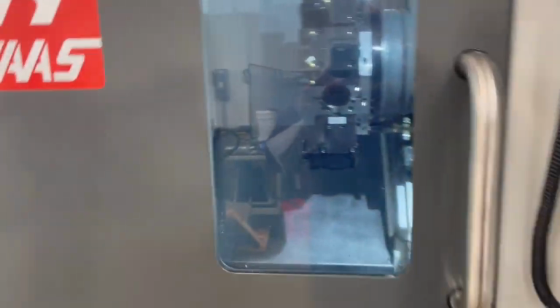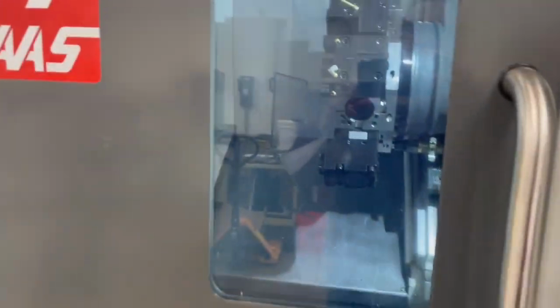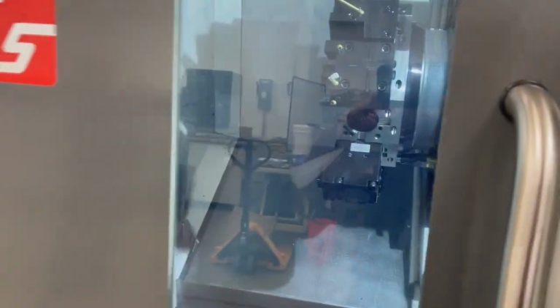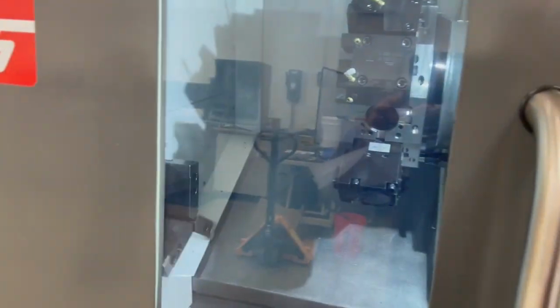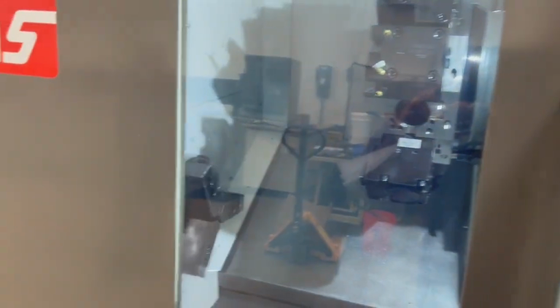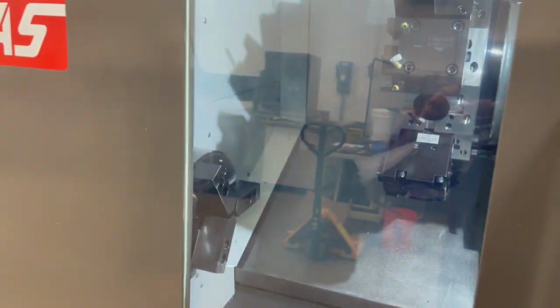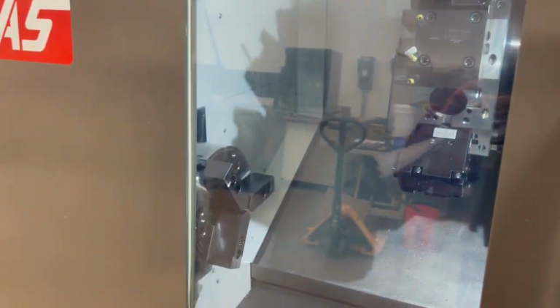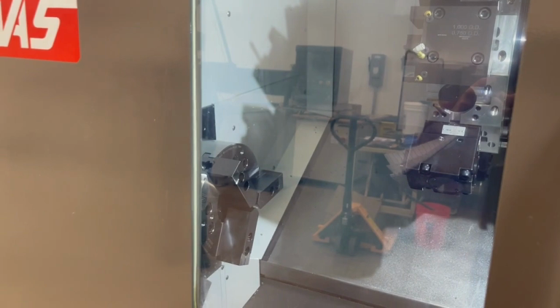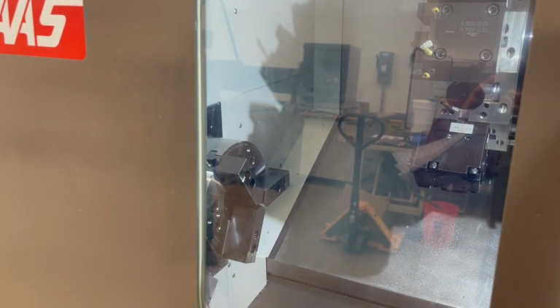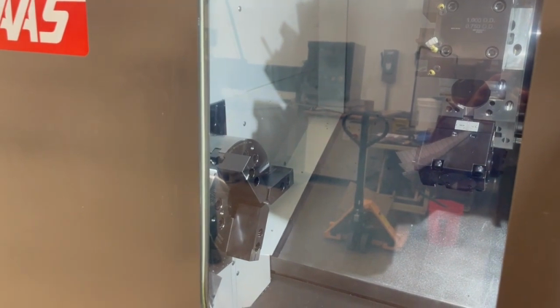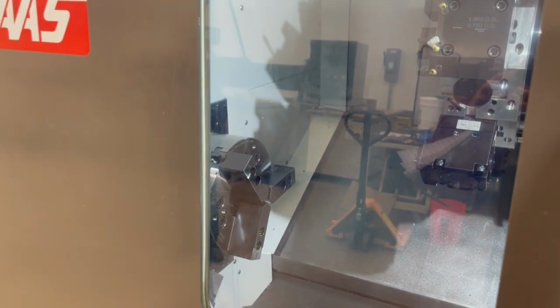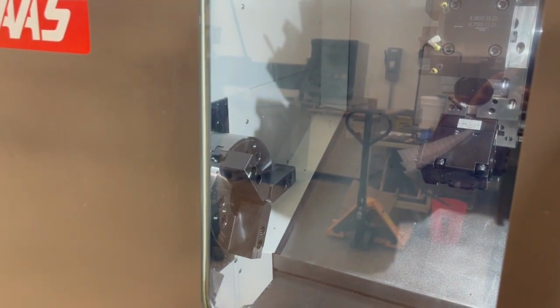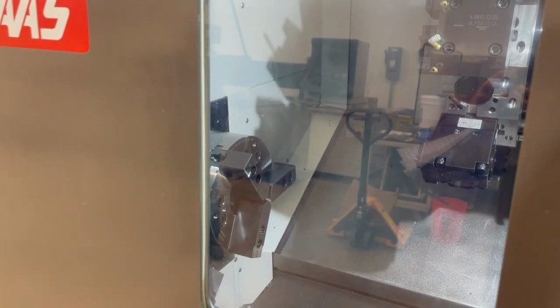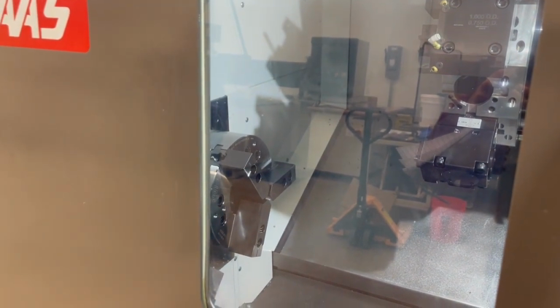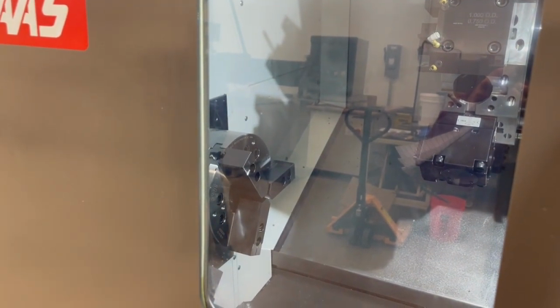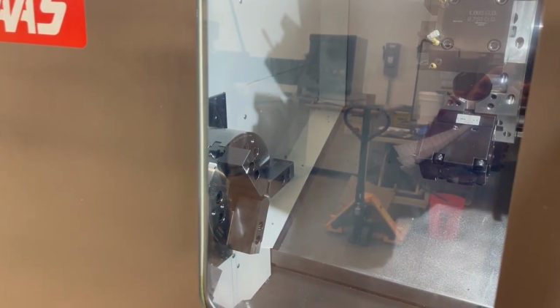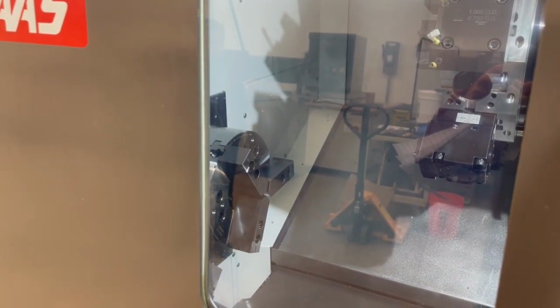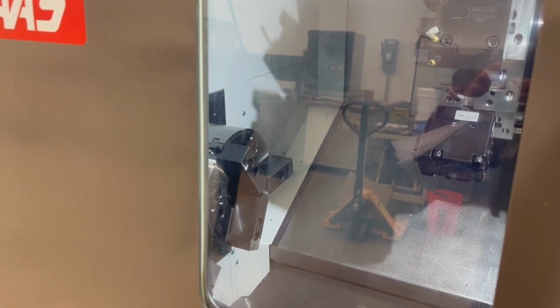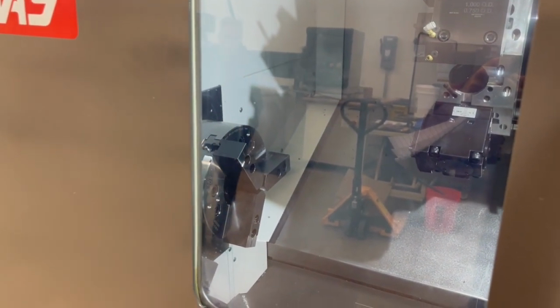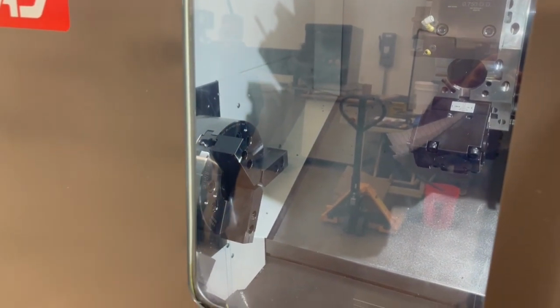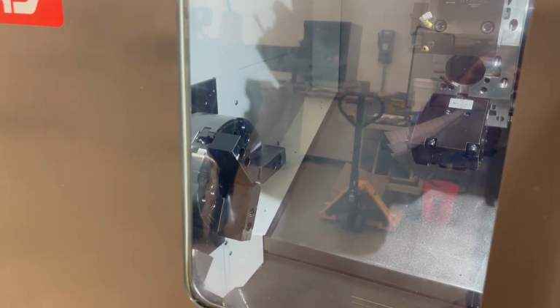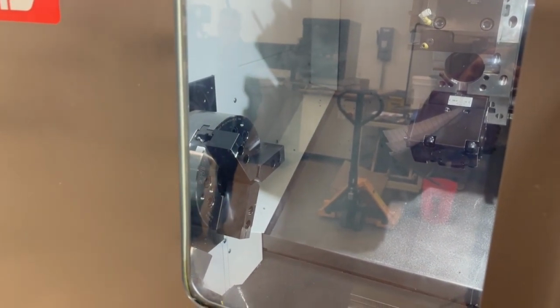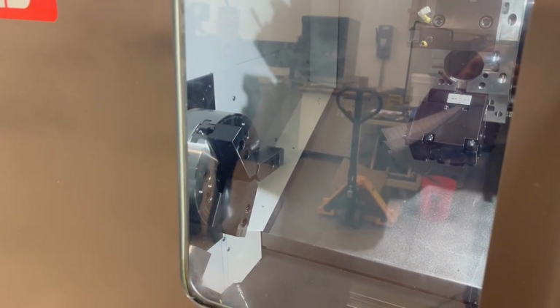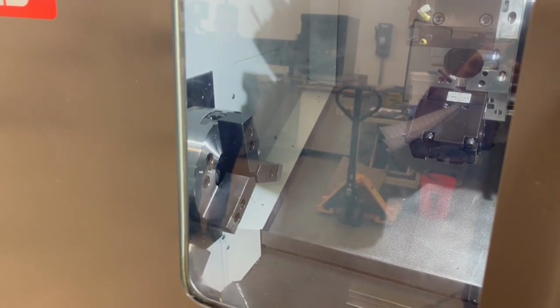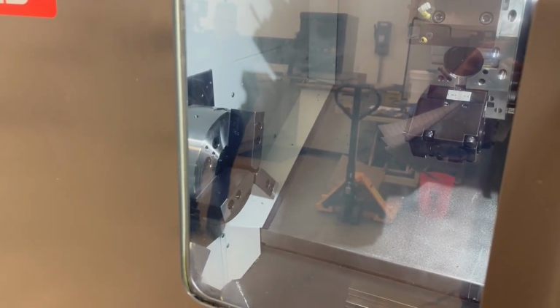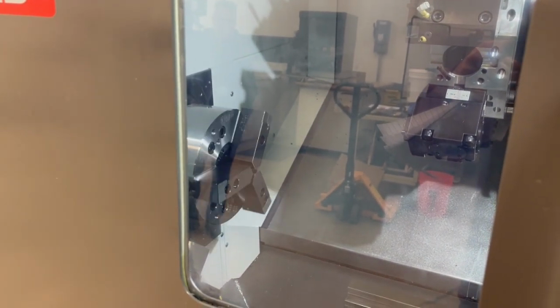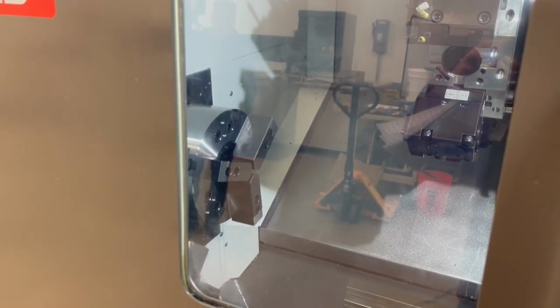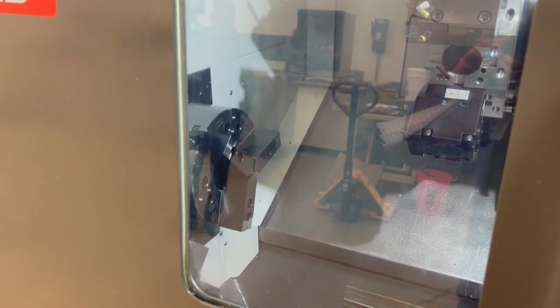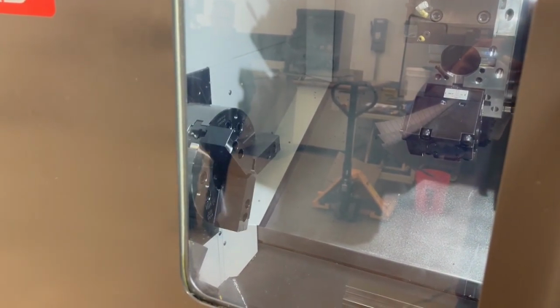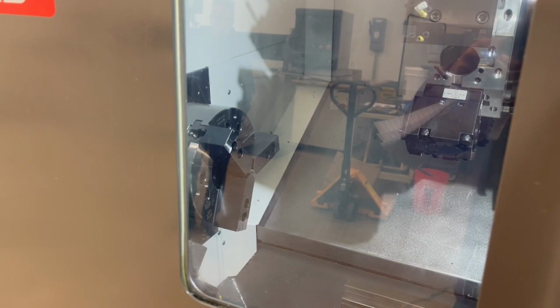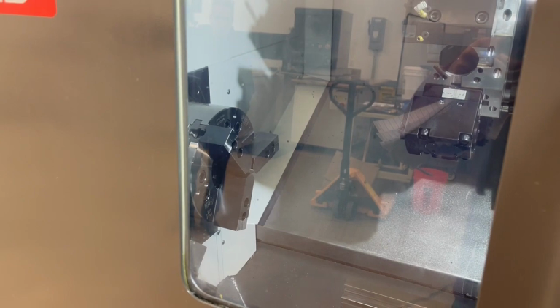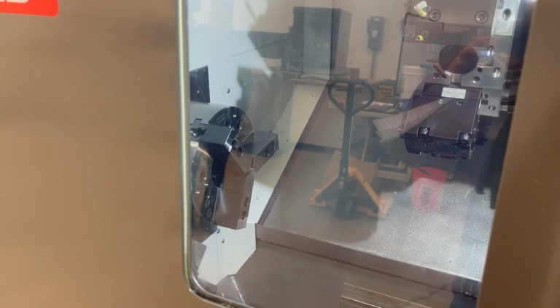It's doing the C-axis right now — that's the C-axis.